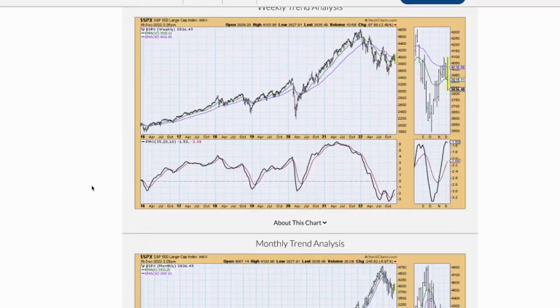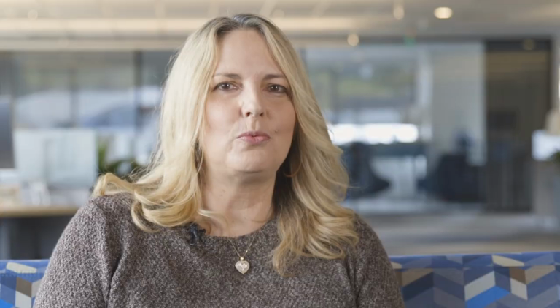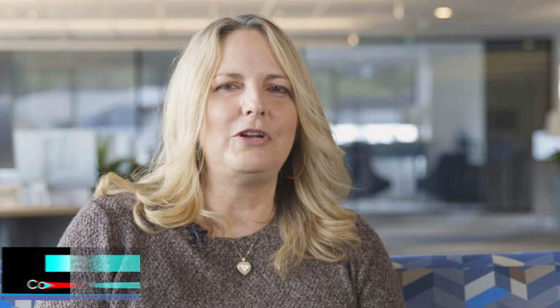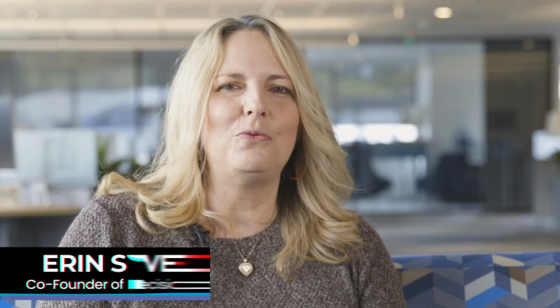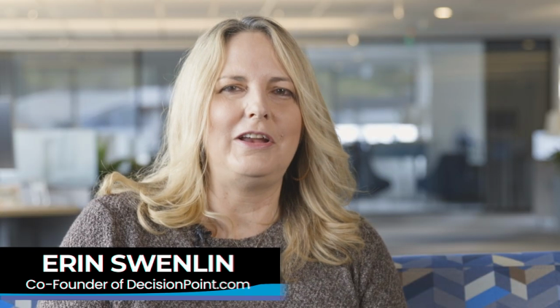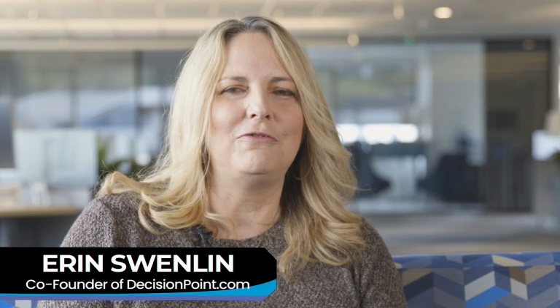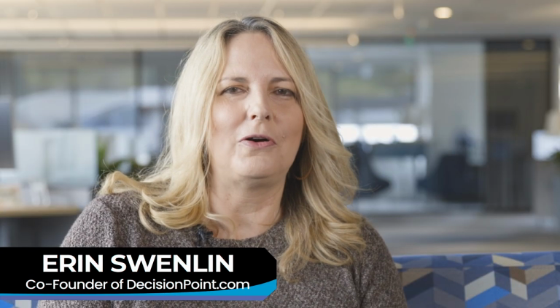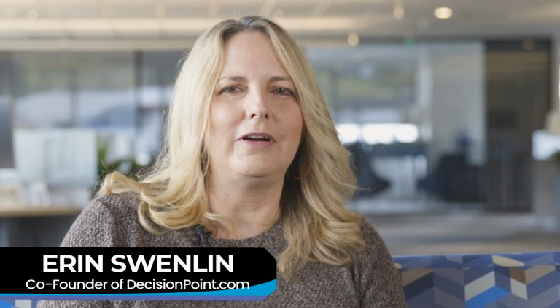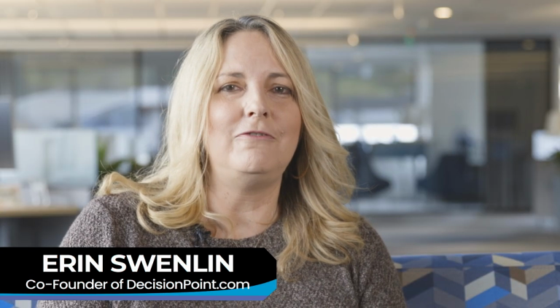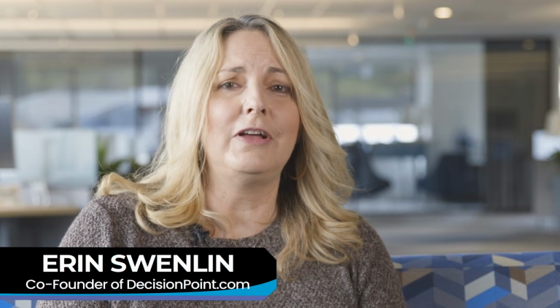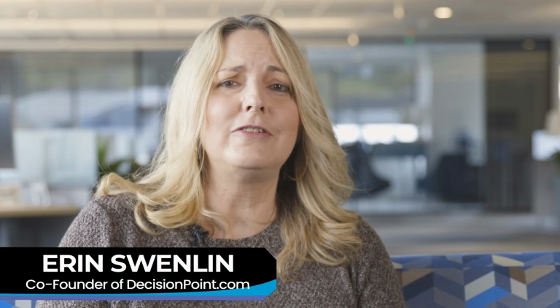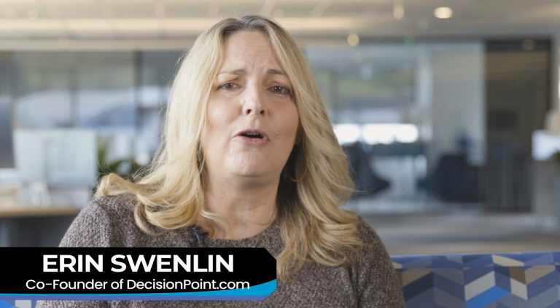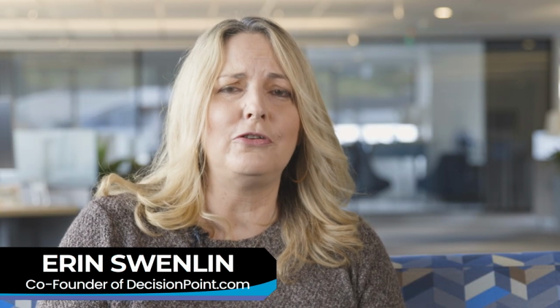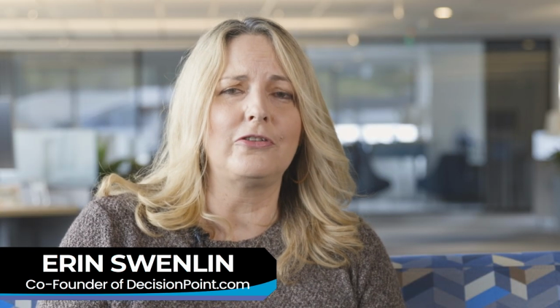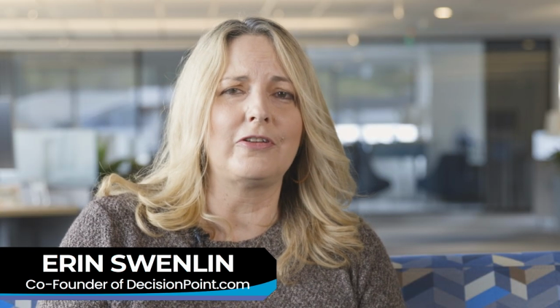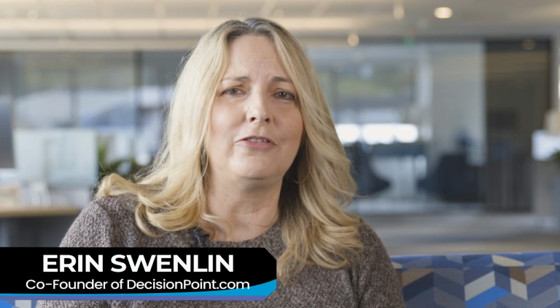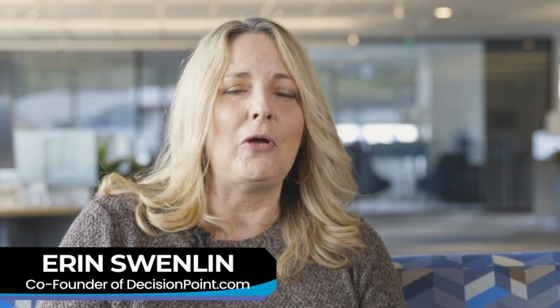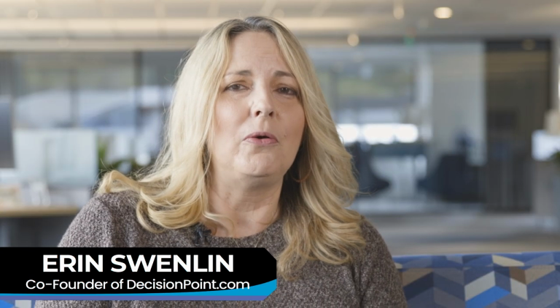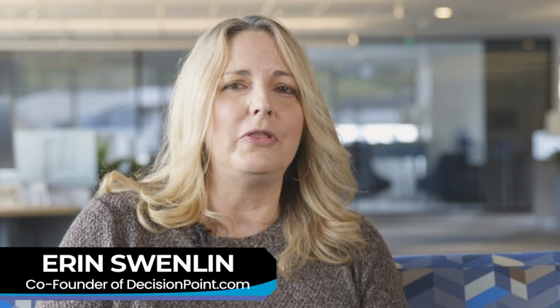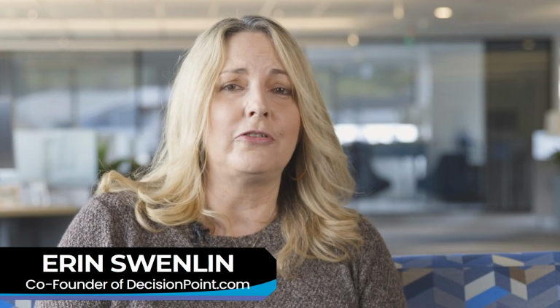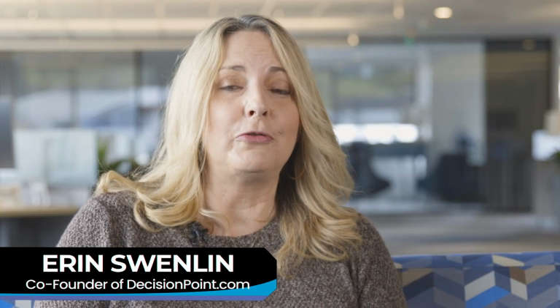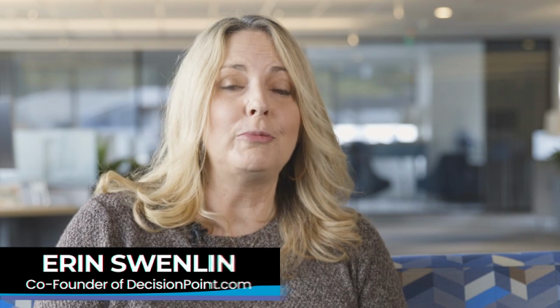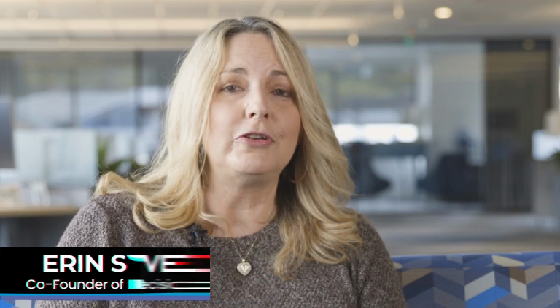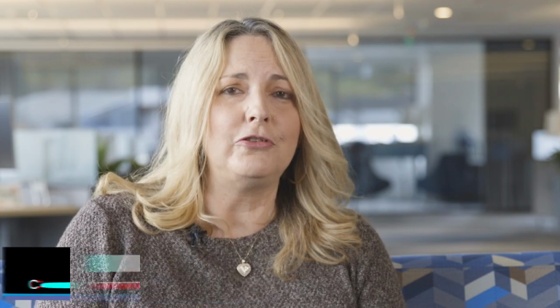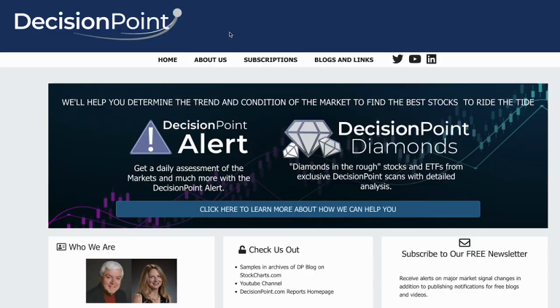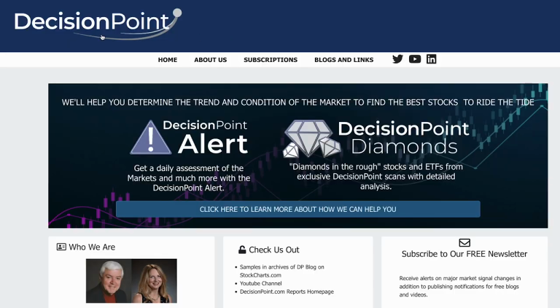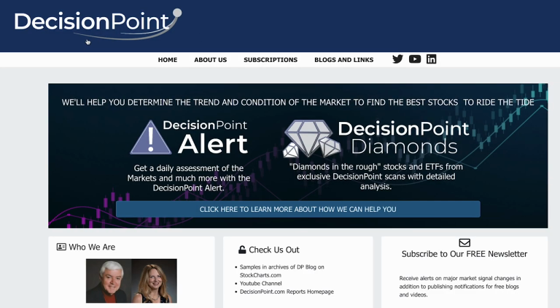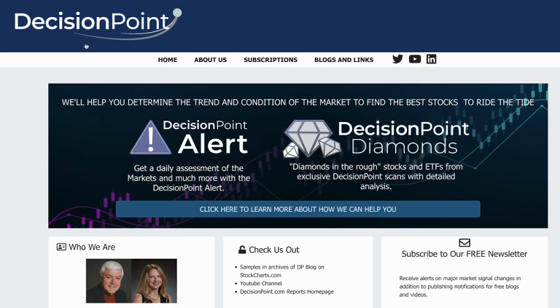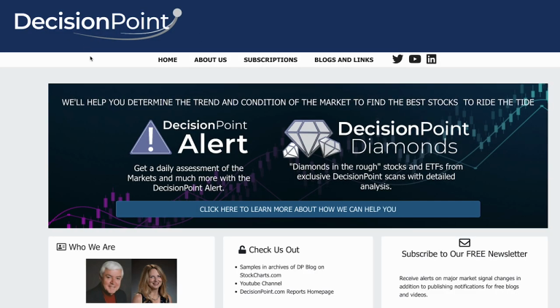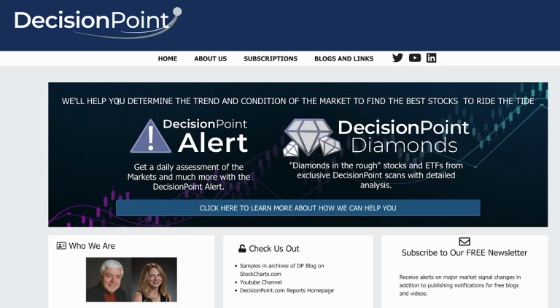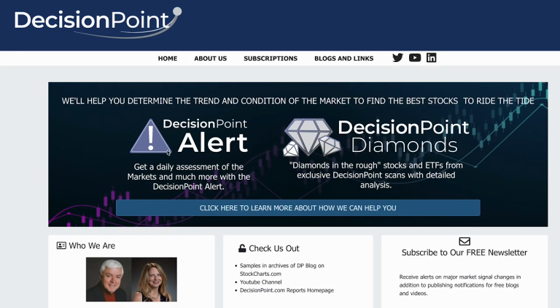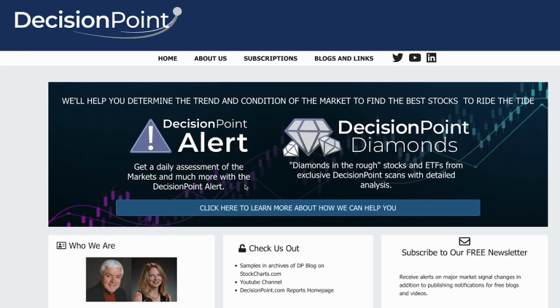So what are you waiting for? Invest now in your success with a subscription to decisionpoint.com.